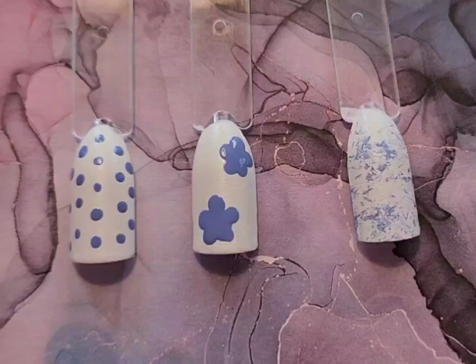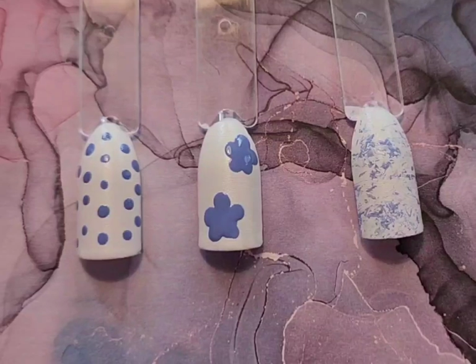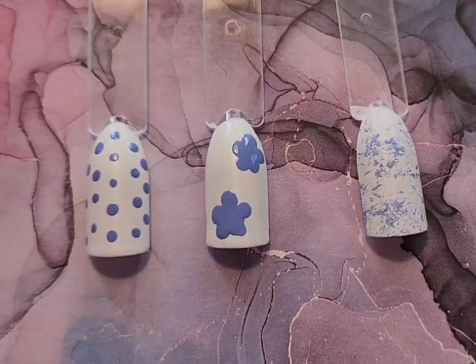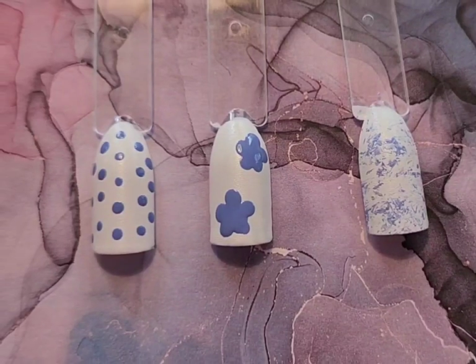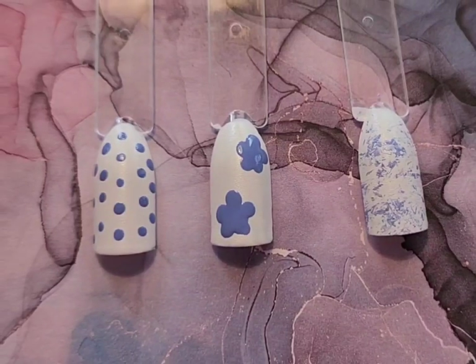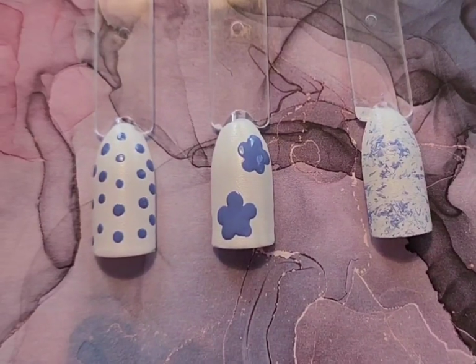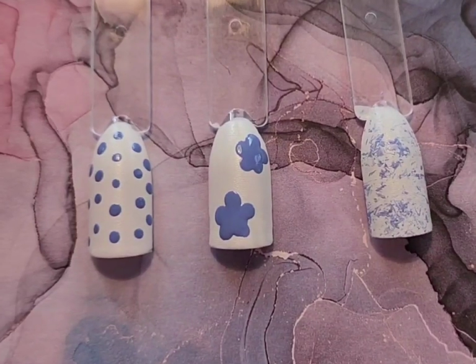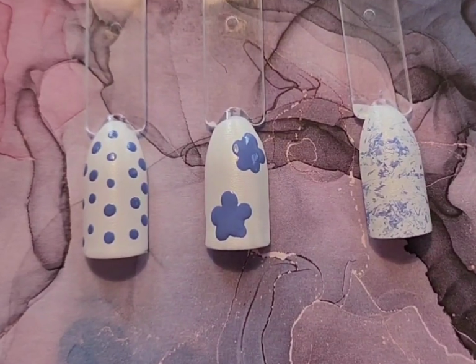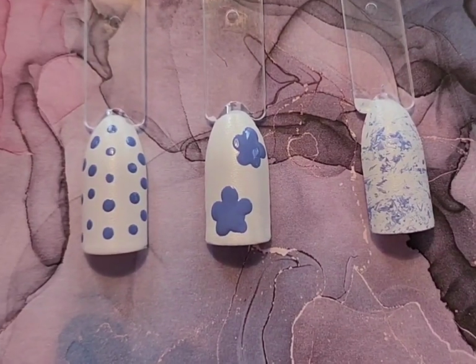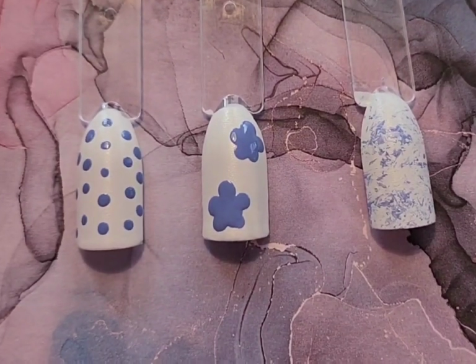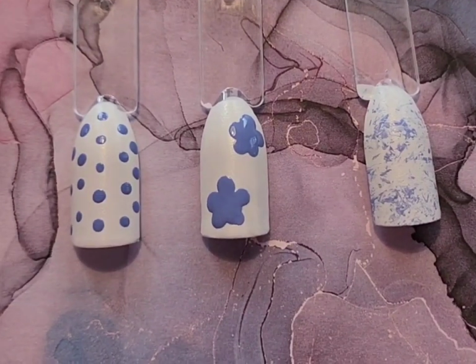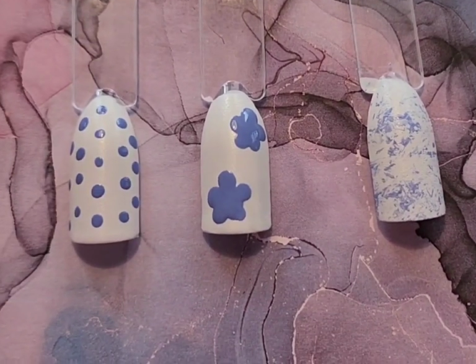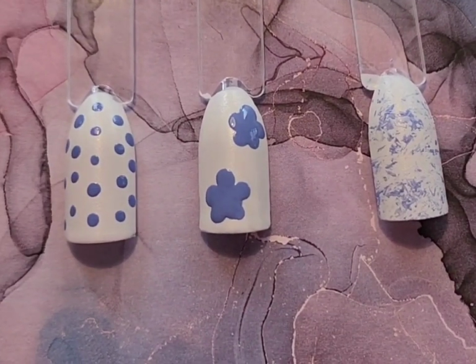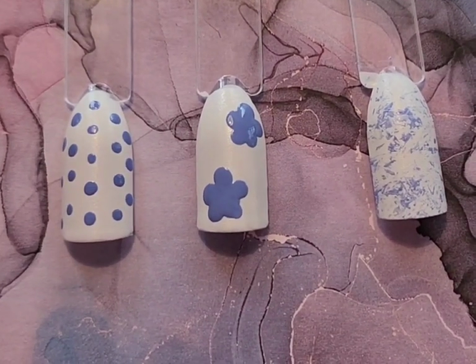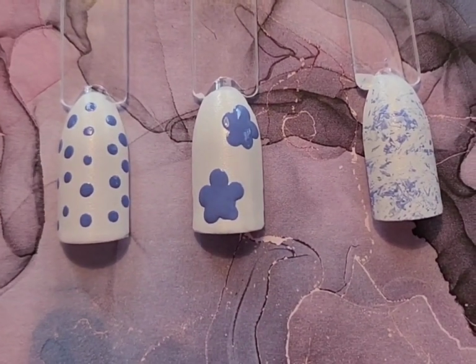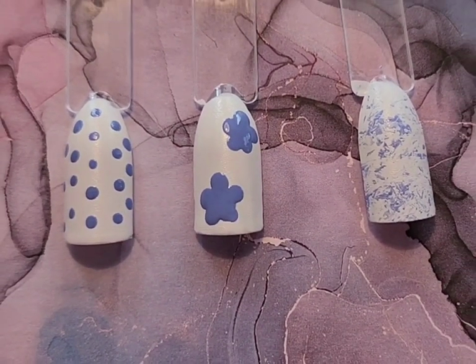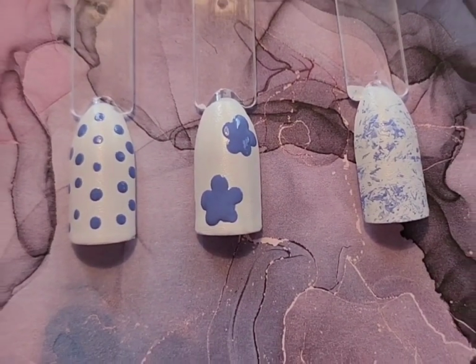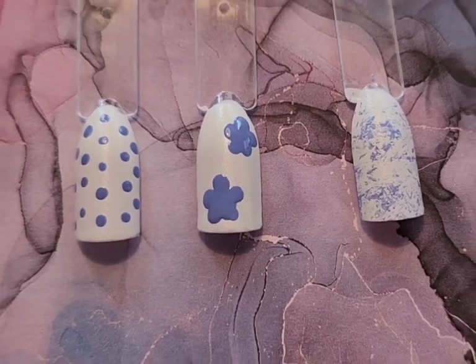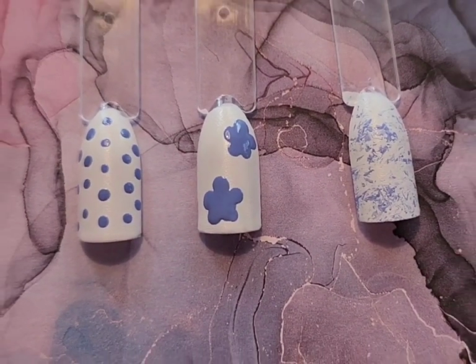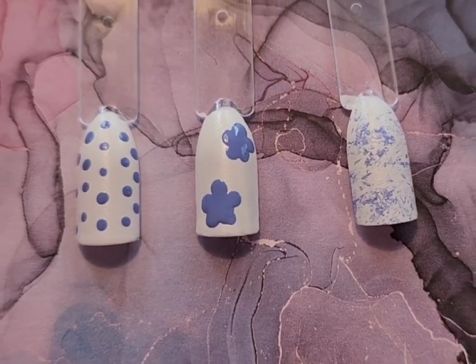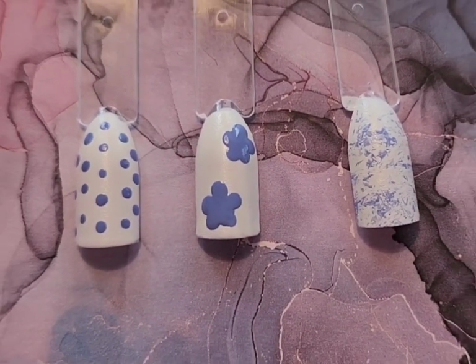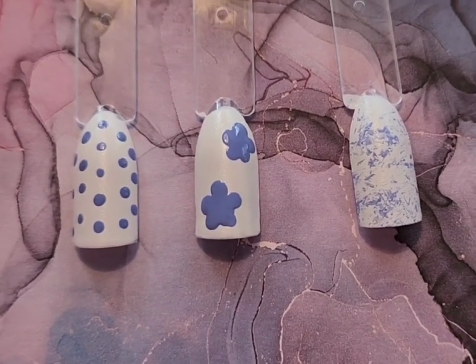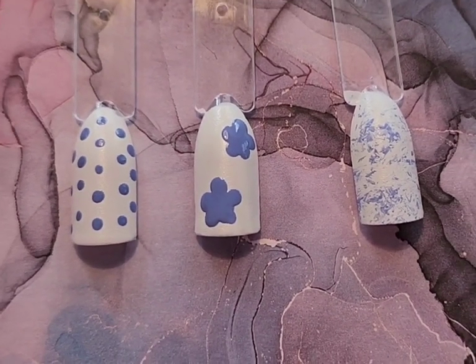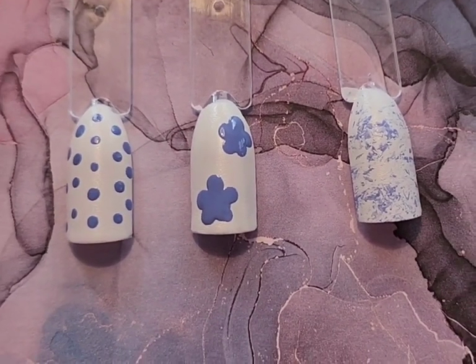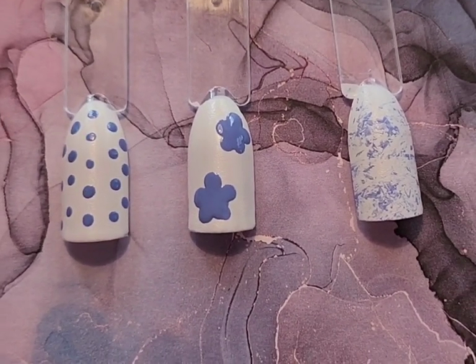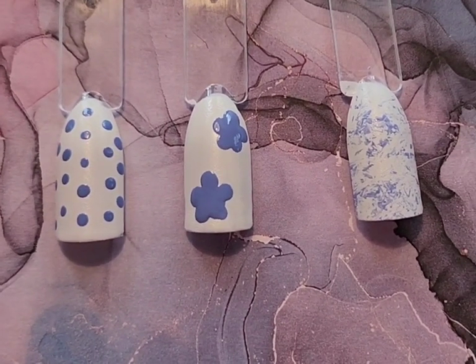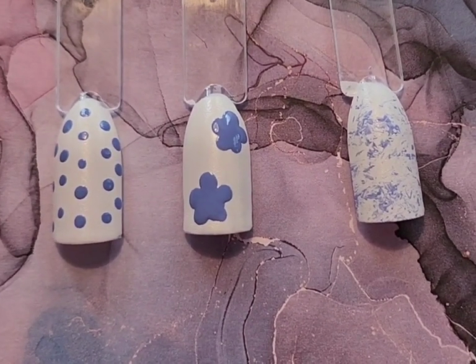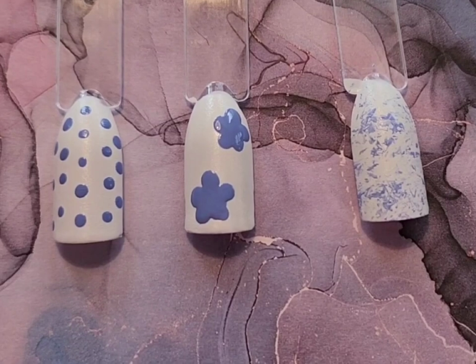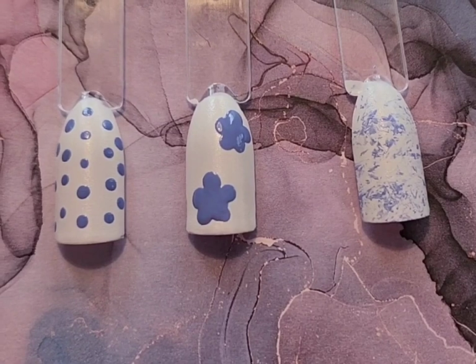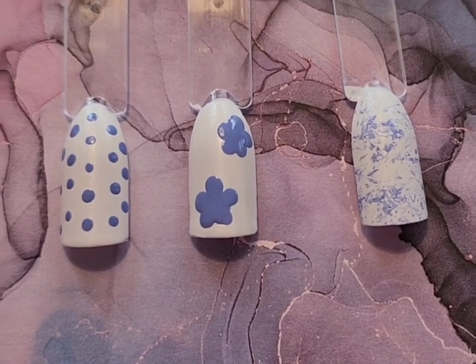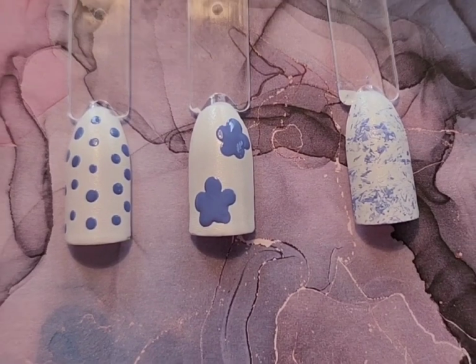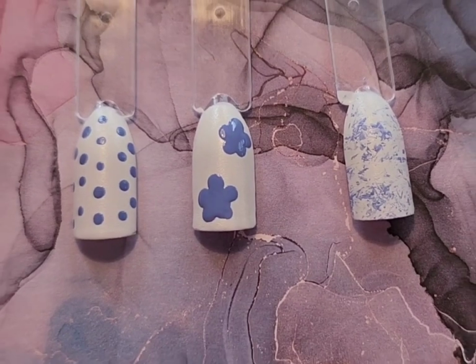In today's video I'm going to be sharing three easy nail designs using things that you probably have around the house.